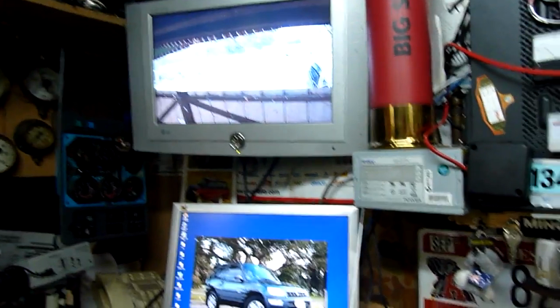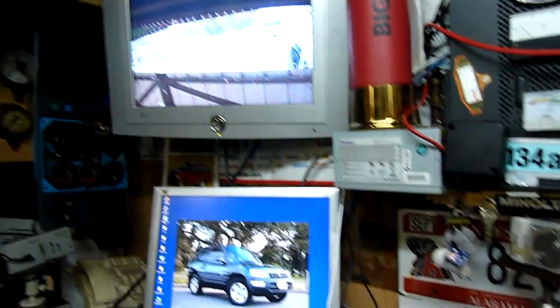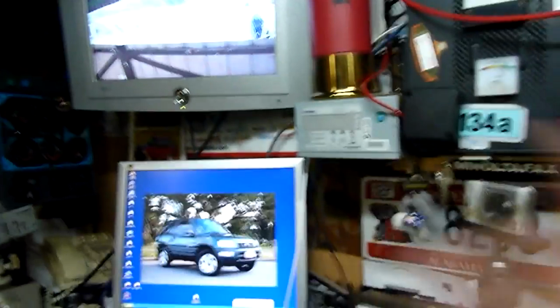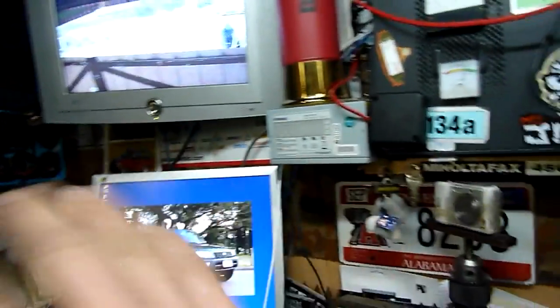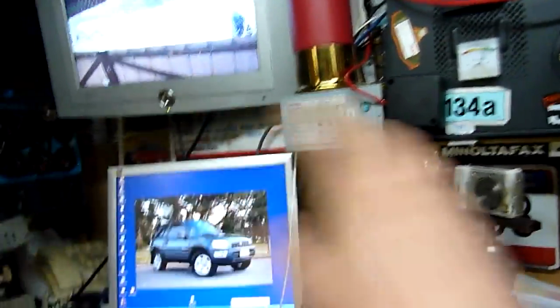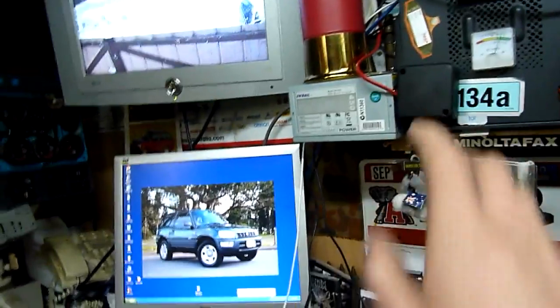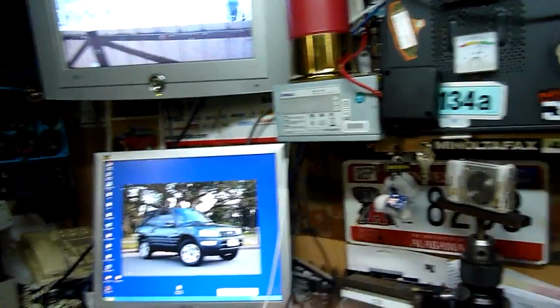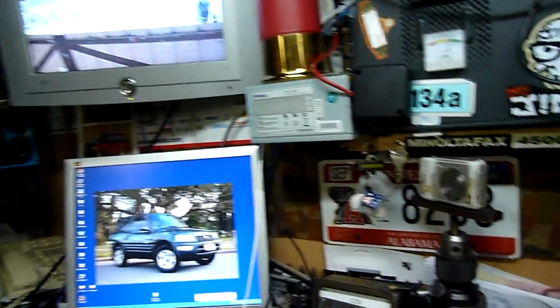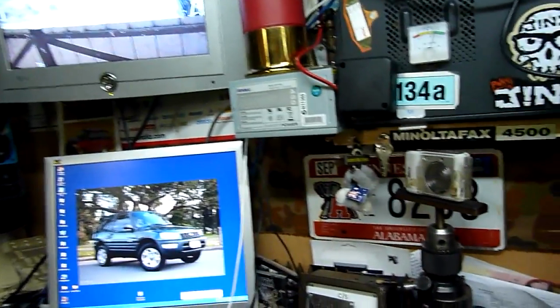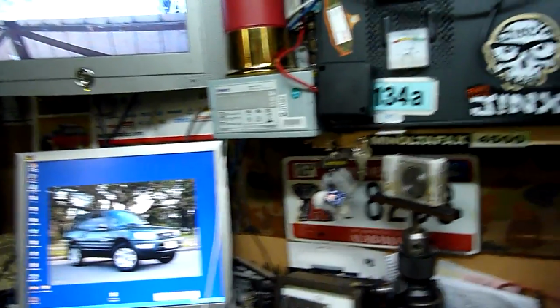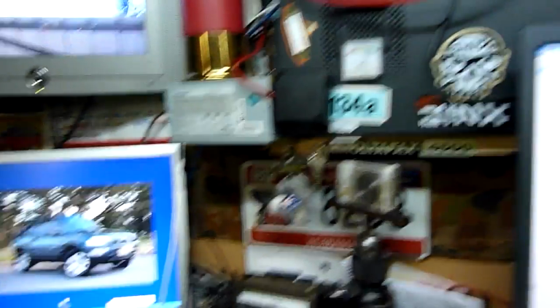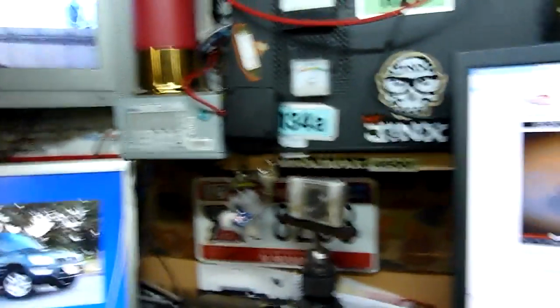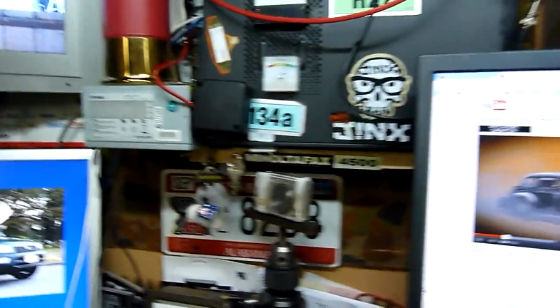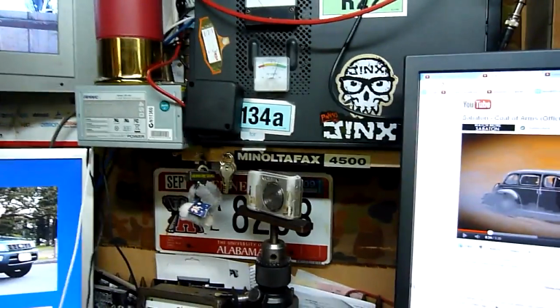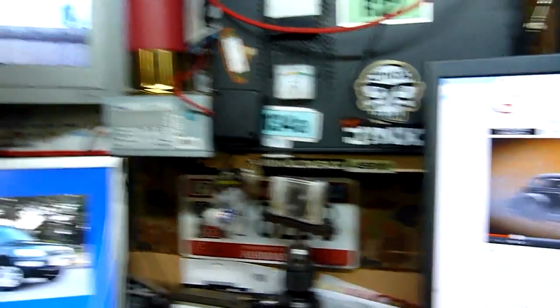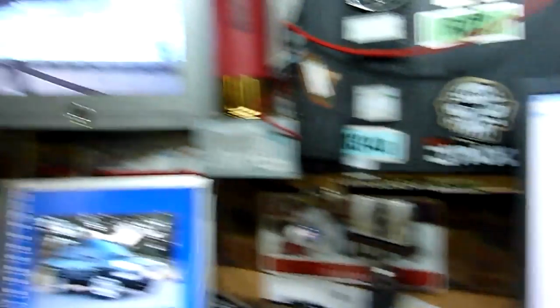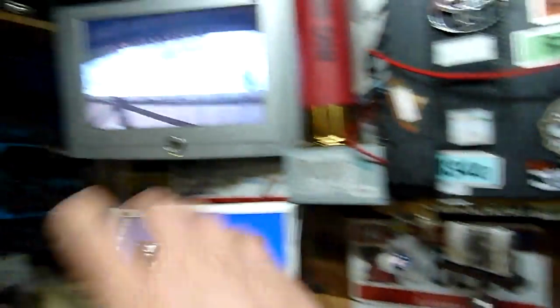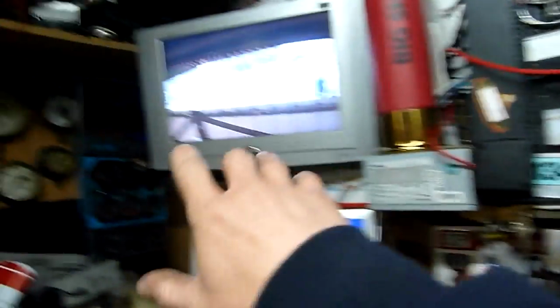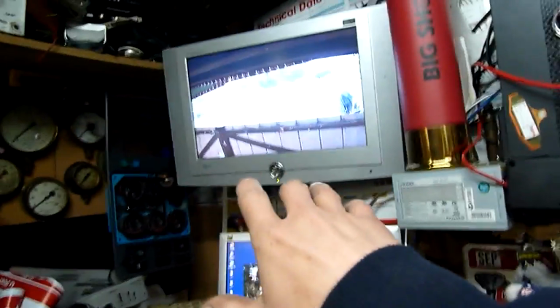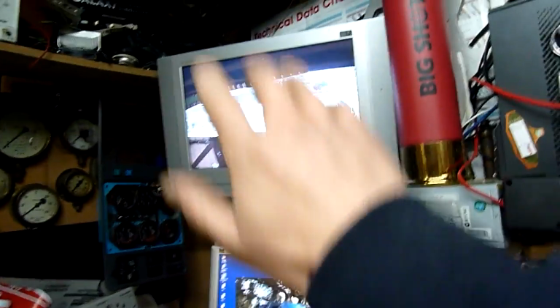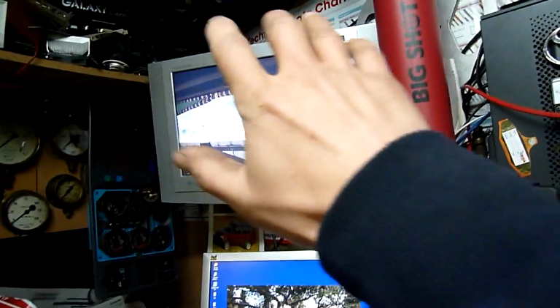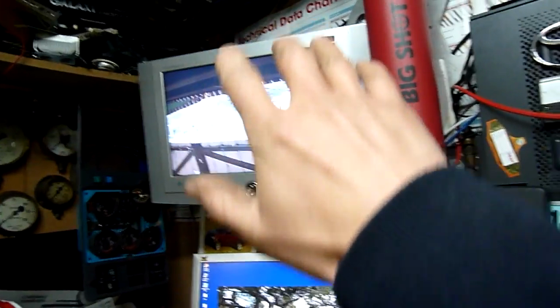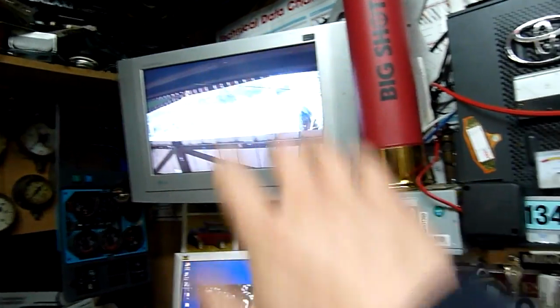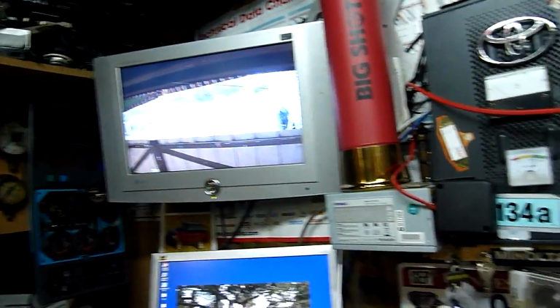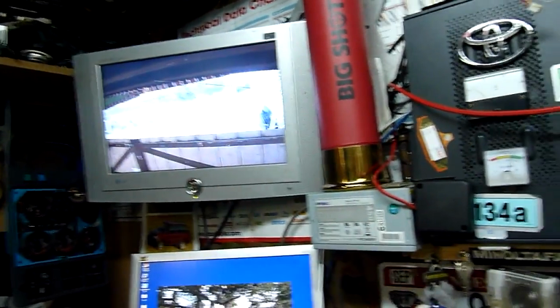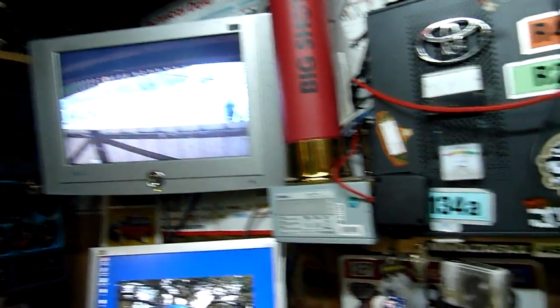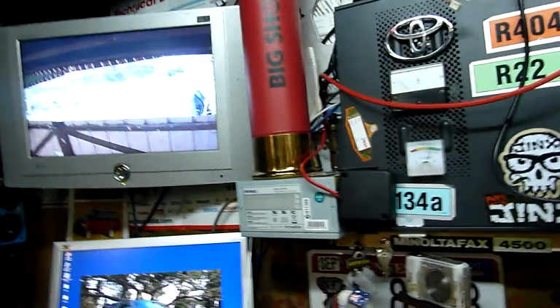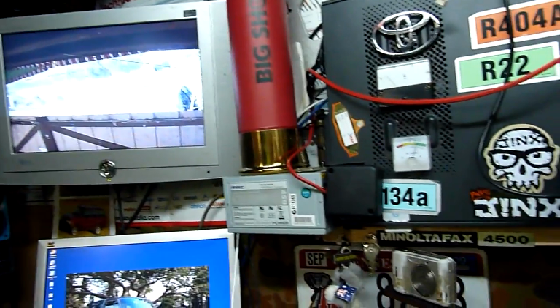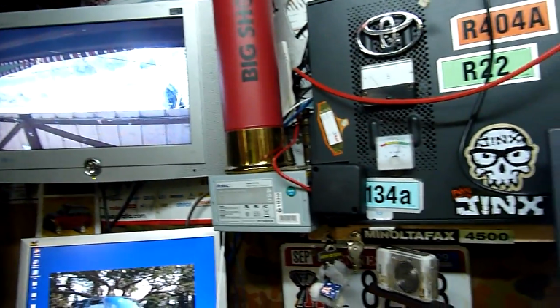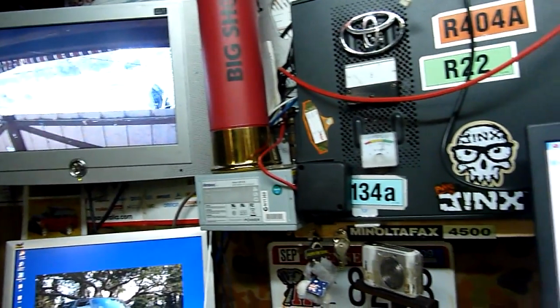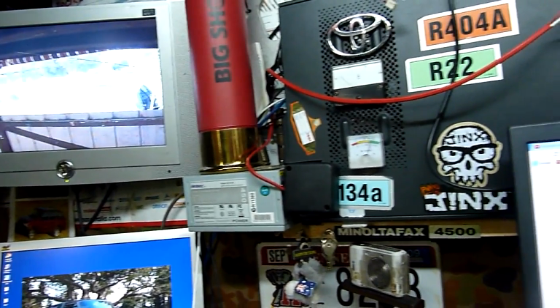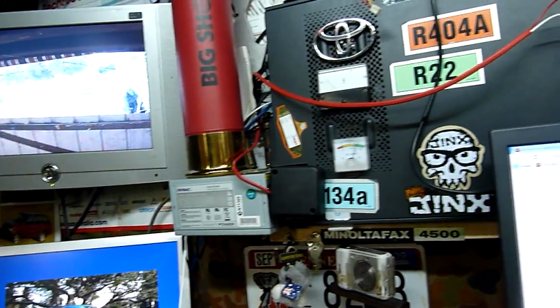I'm going to rearrange this and put that 20 inch monitor on the wall beneath that one there, which is the security monitor.